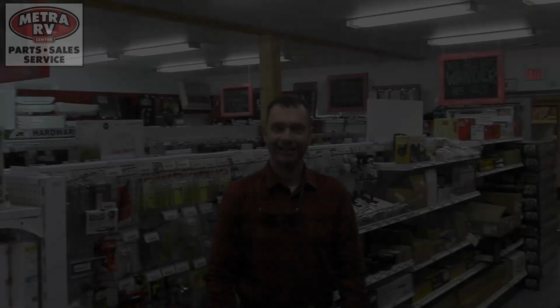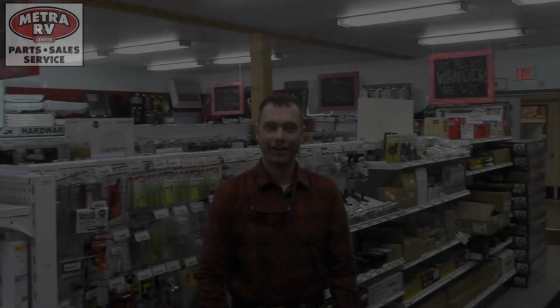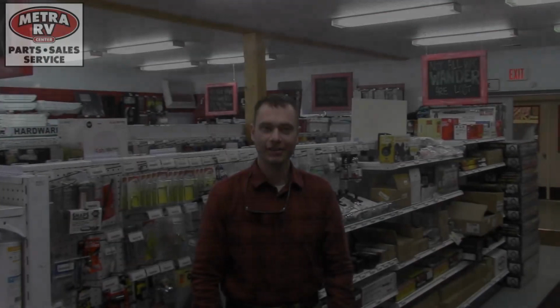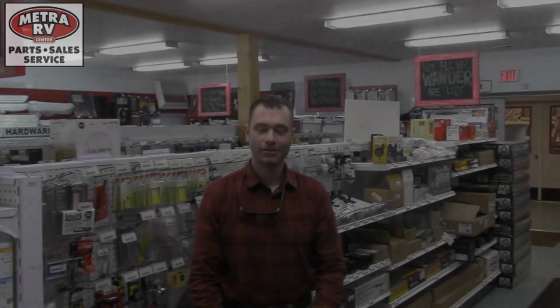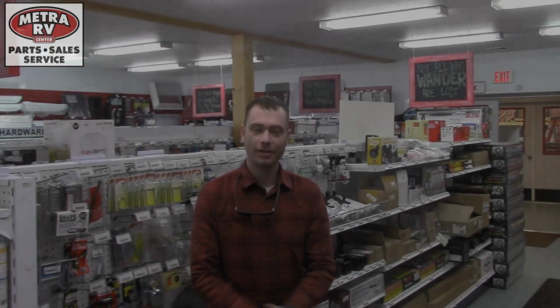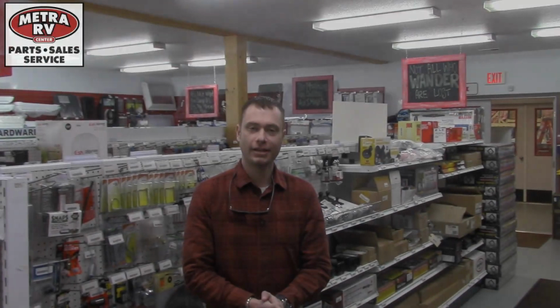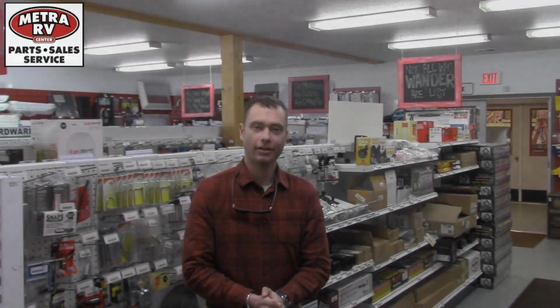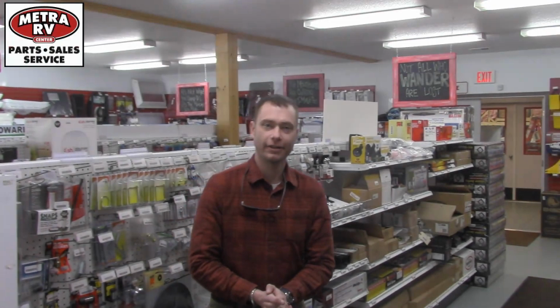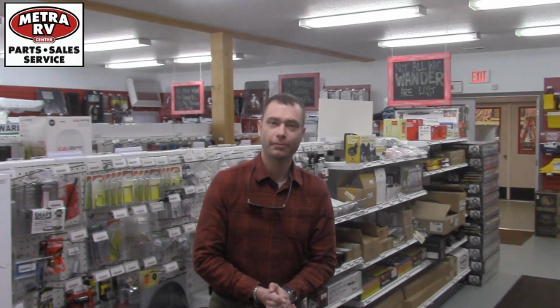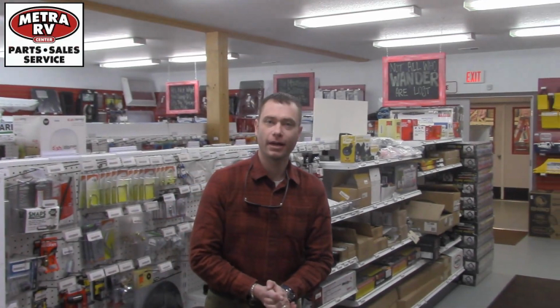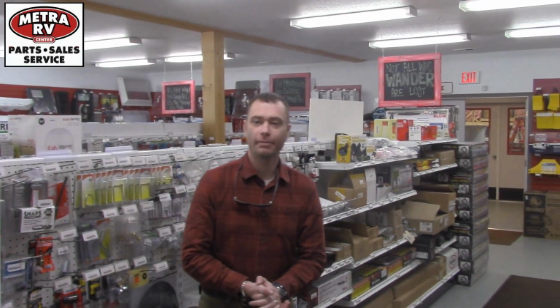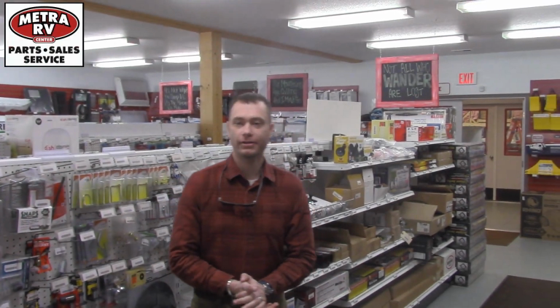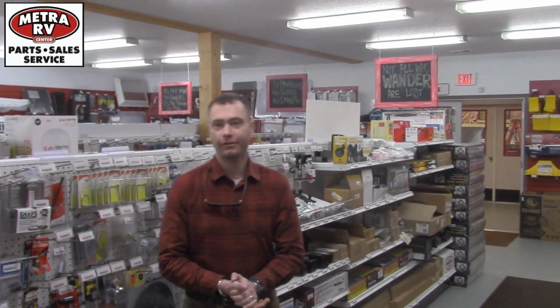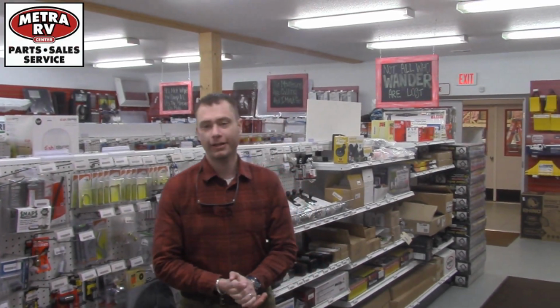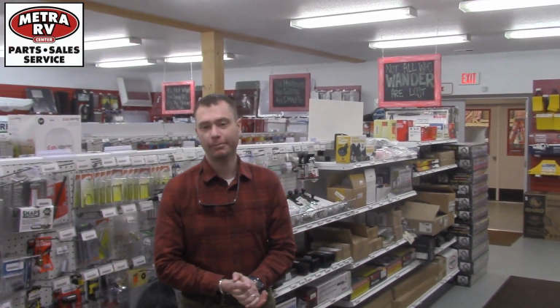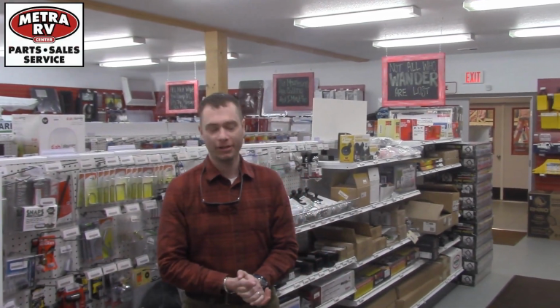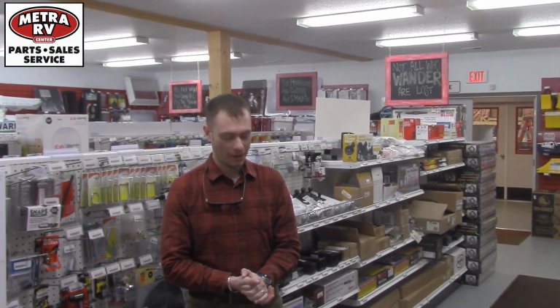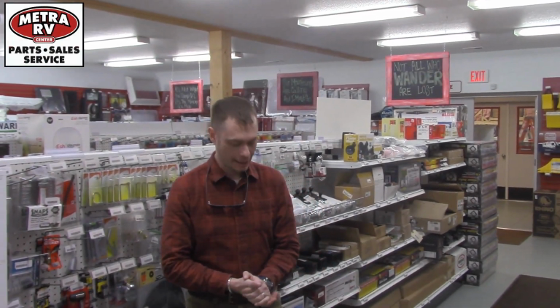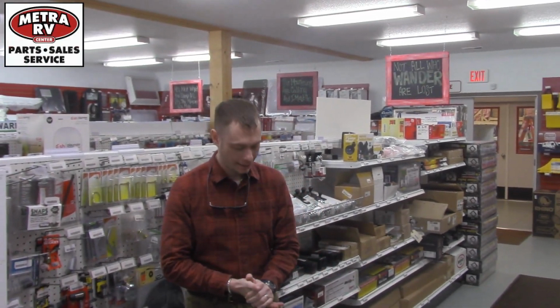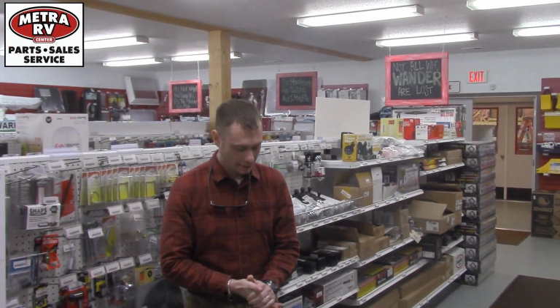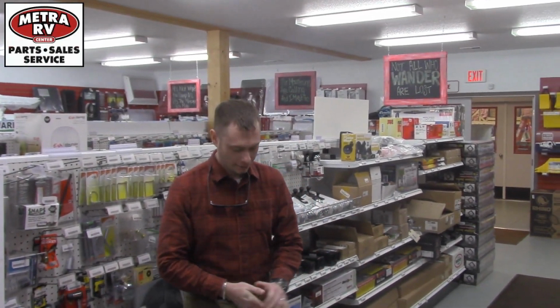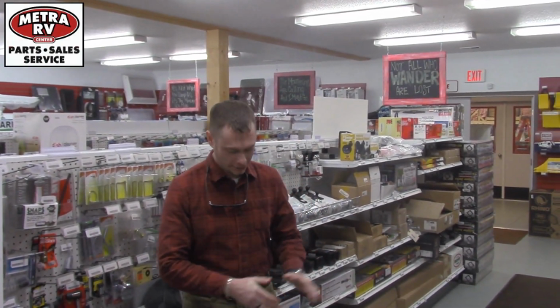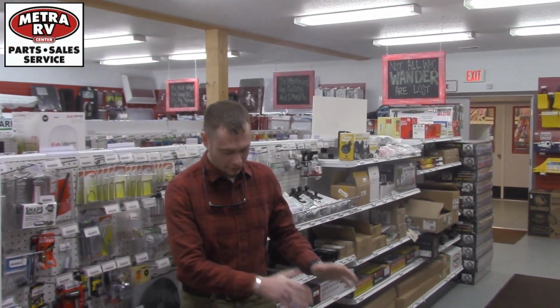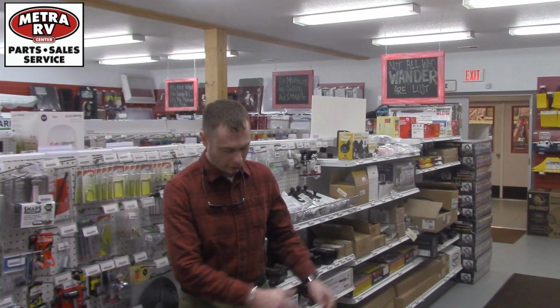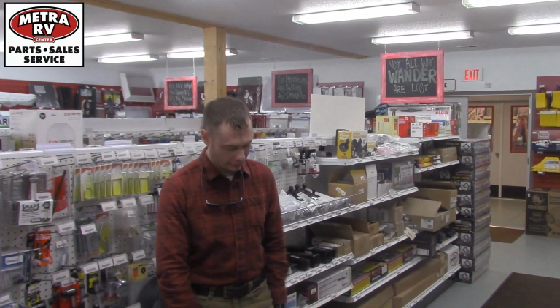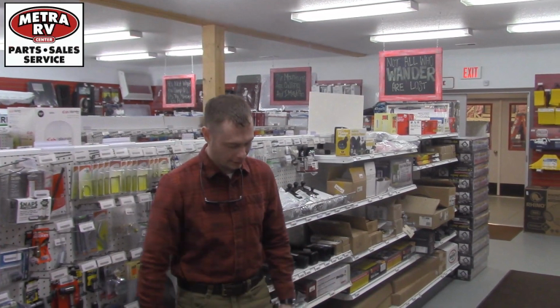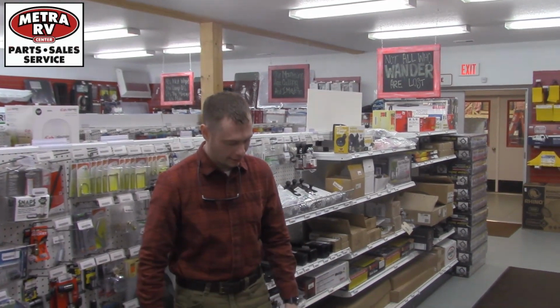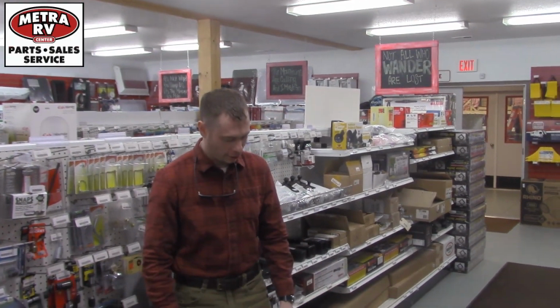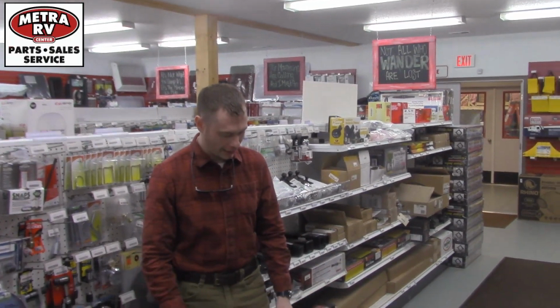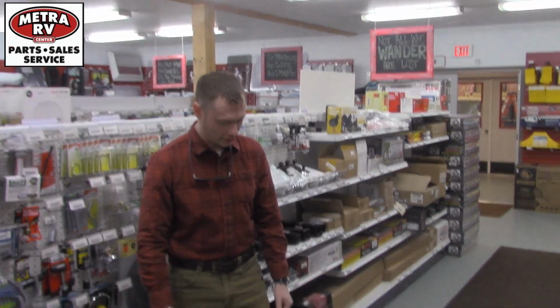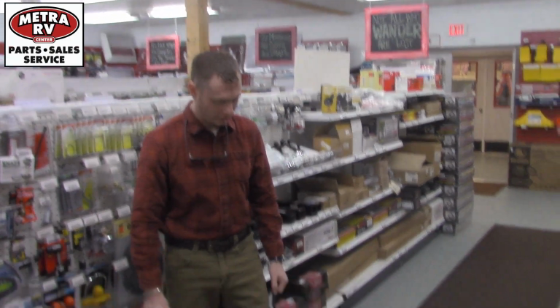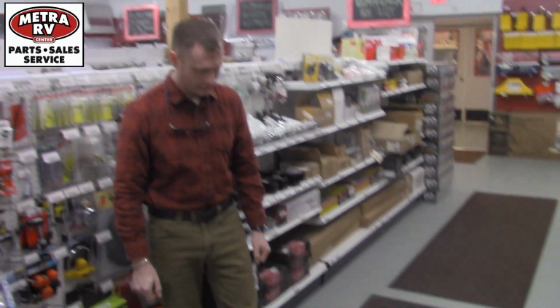Hello guys, this is Trace Dingle here from Metro RV here in Billings, Montana. We're just going to go over the Onan Generators.